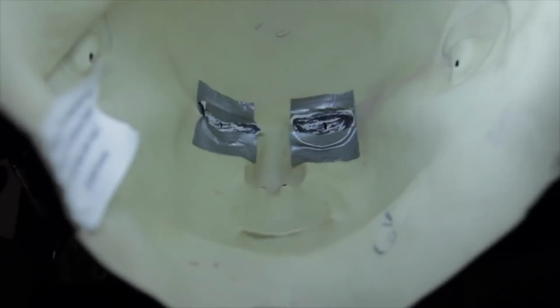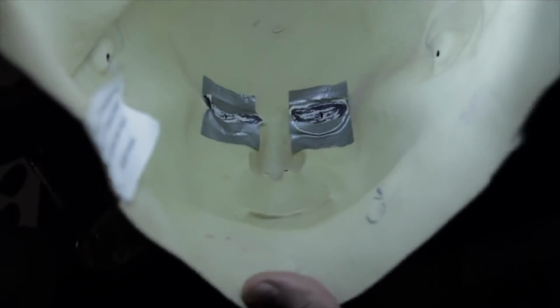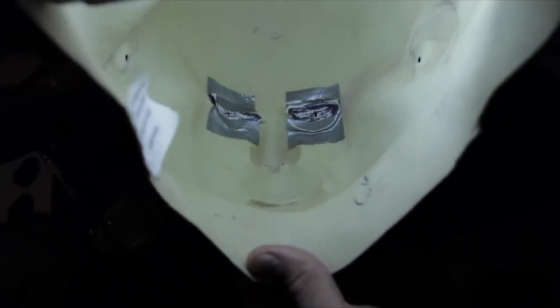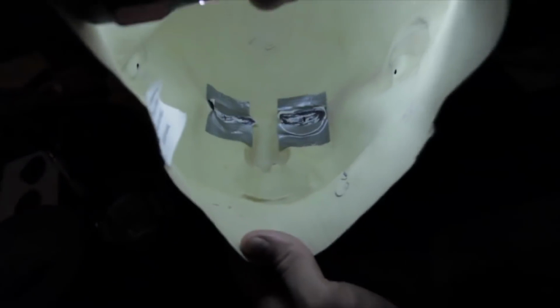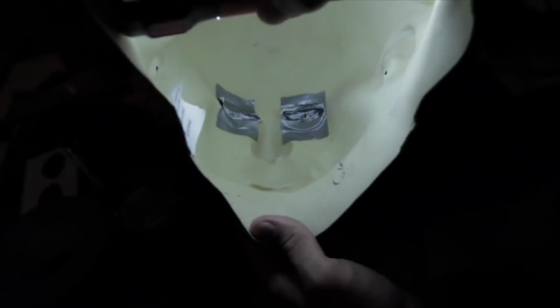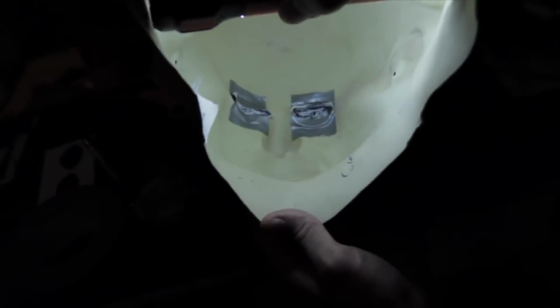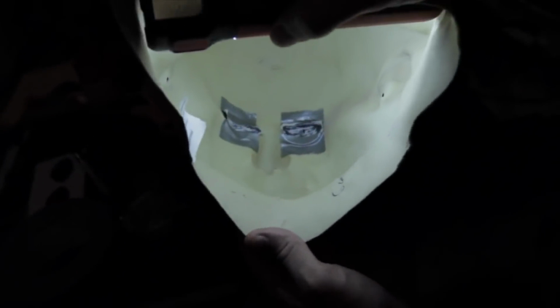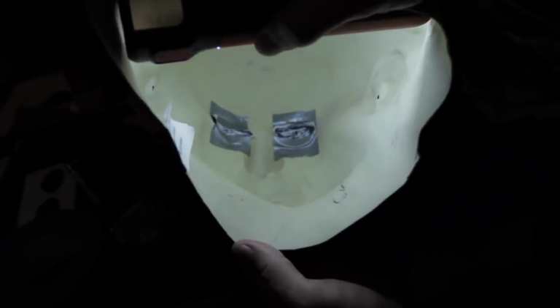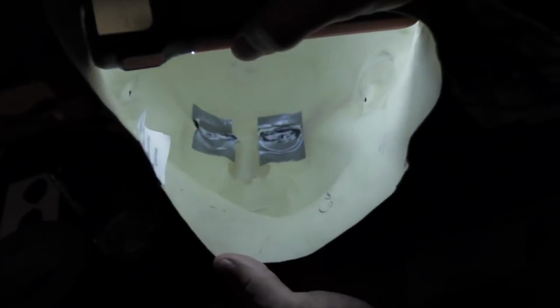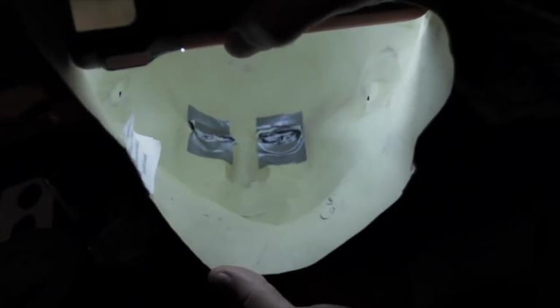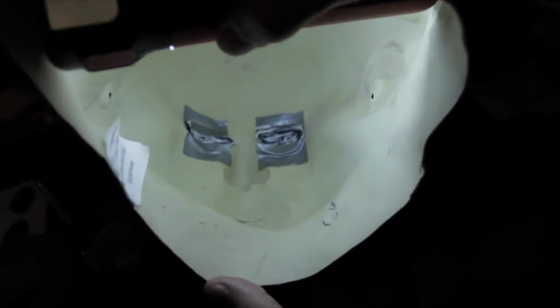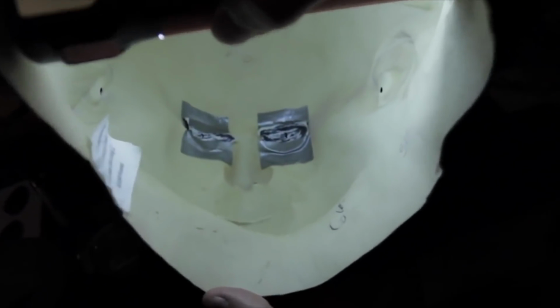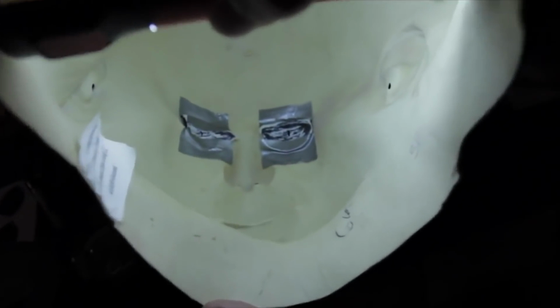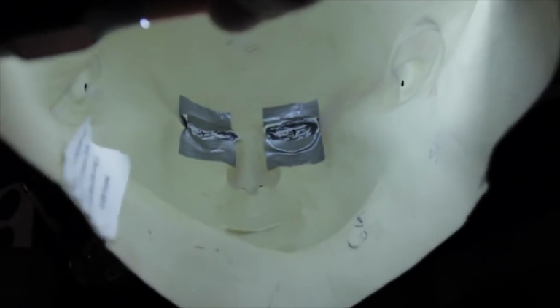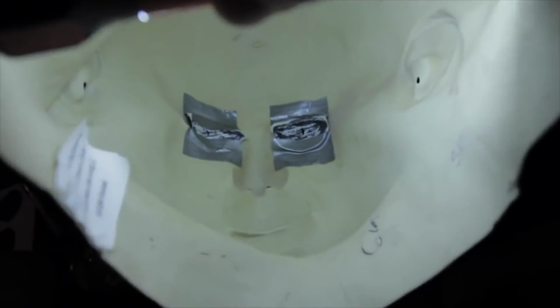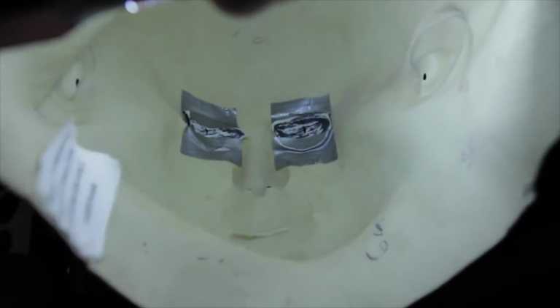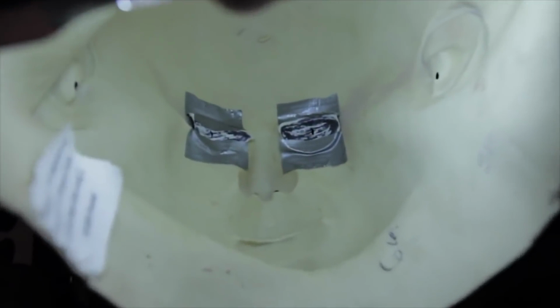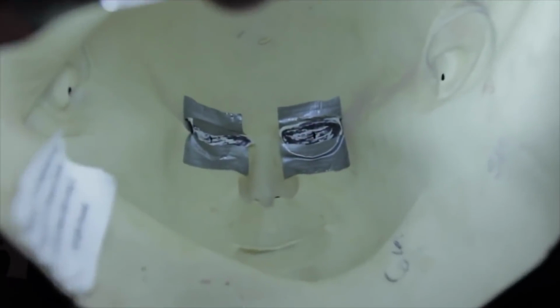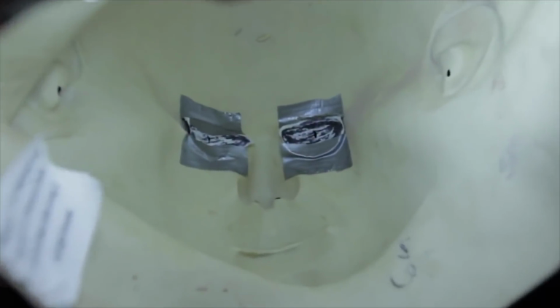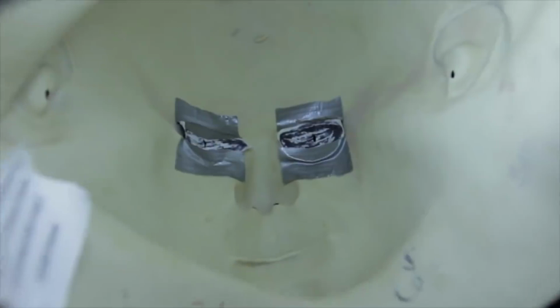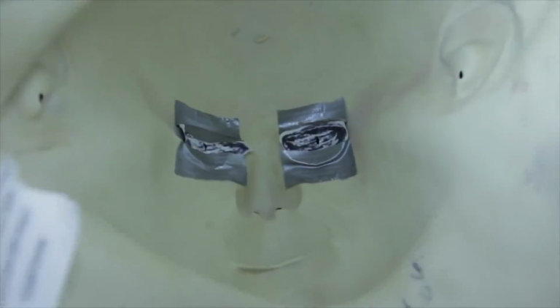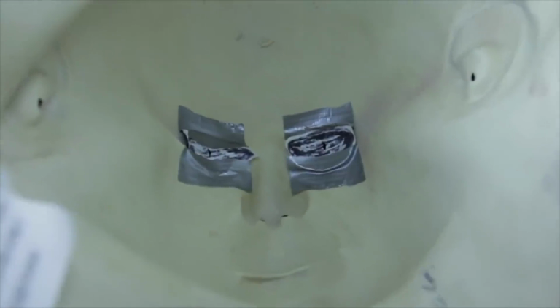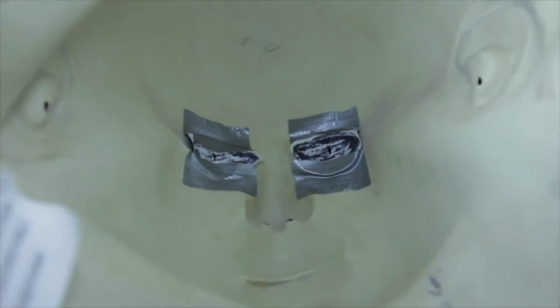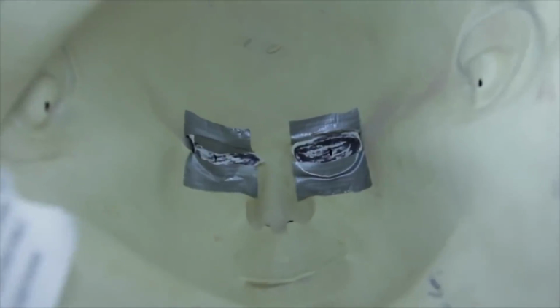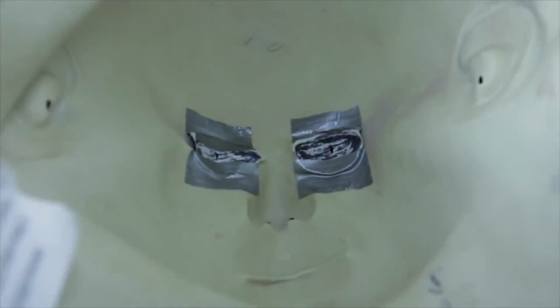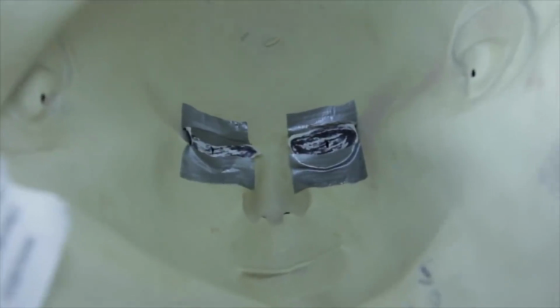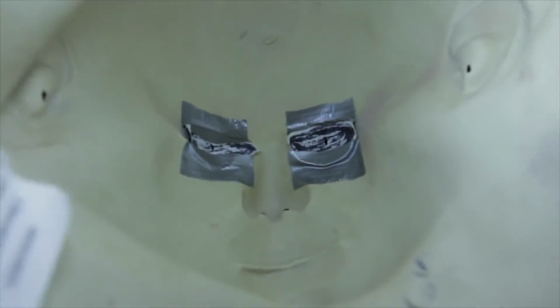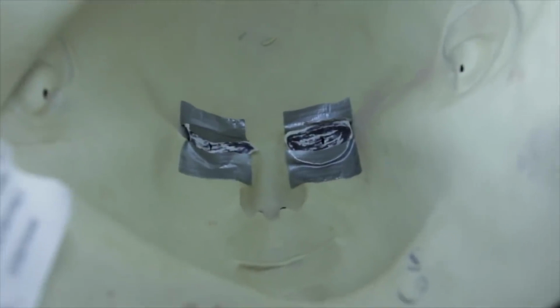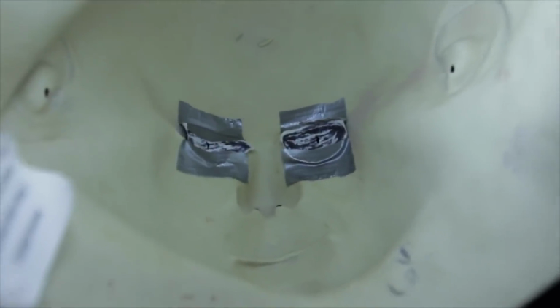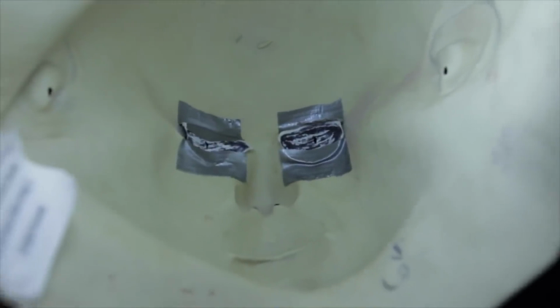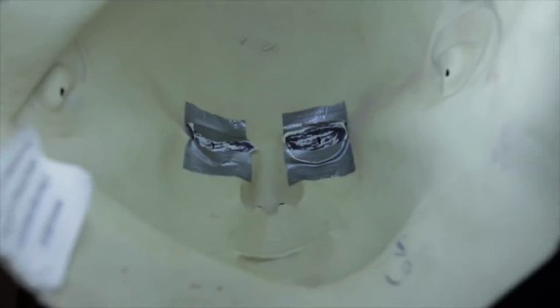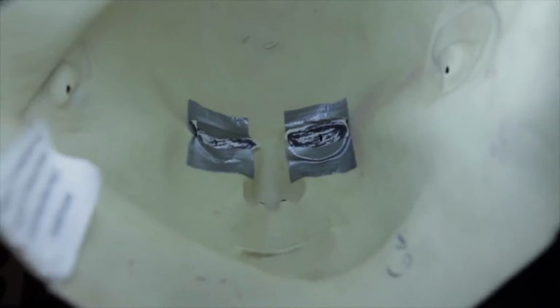When you're done blacking out the eyes and you're about to tape them to your mask, do not use scotch tape — it's gonna get hot inside that mask and scotch tape will not last. What you're gonna need is duct tape. You put duct tape on and those eyeballs aren't going anywhere, even if someone punches you.